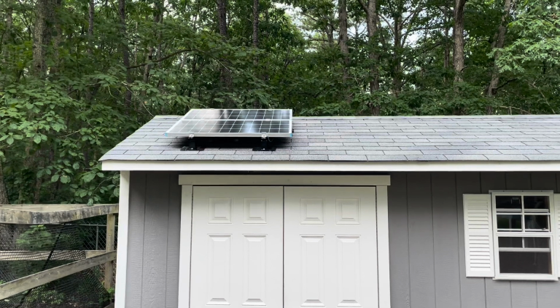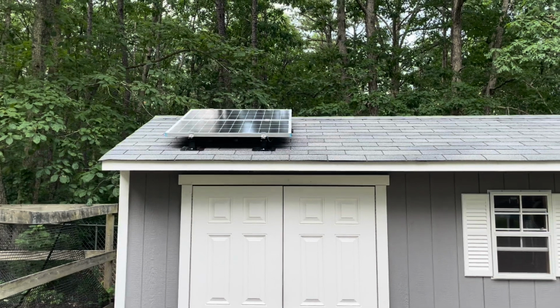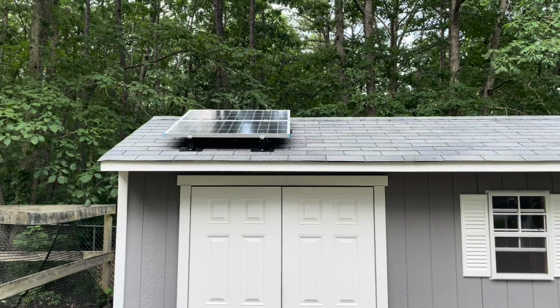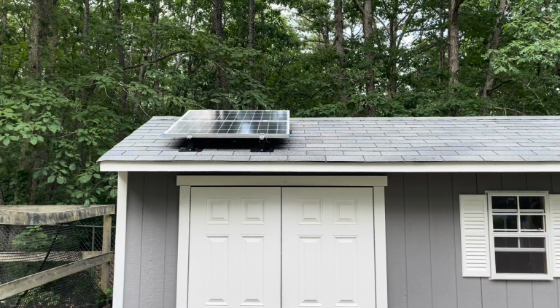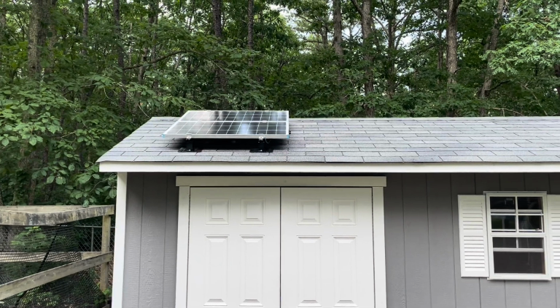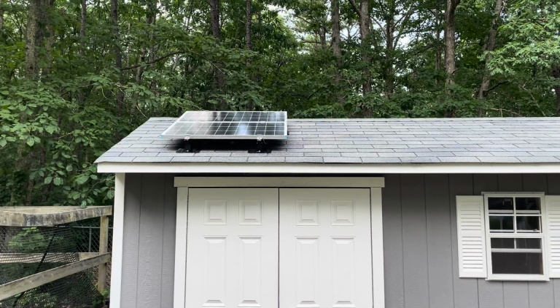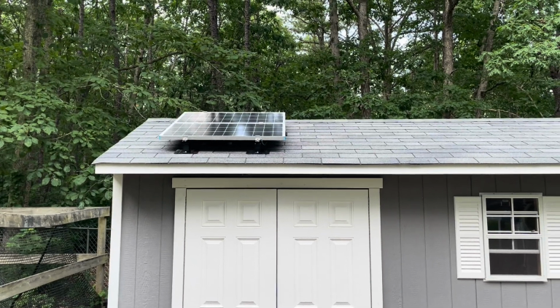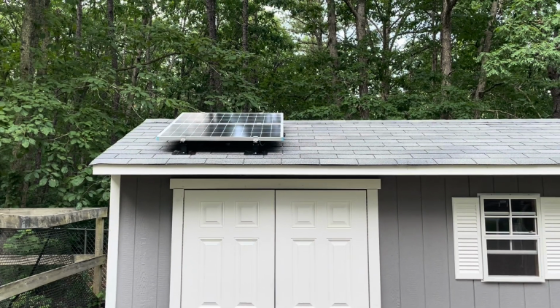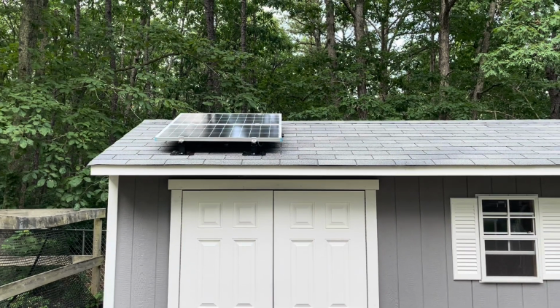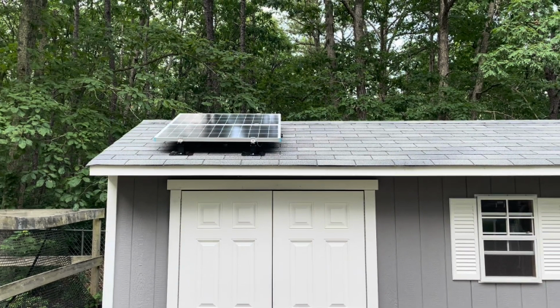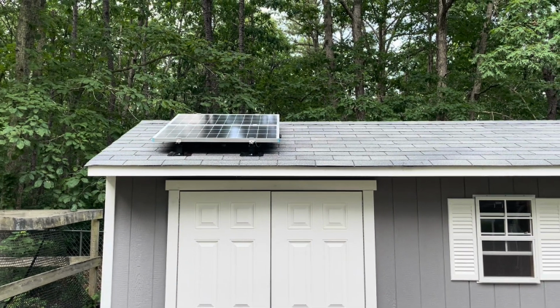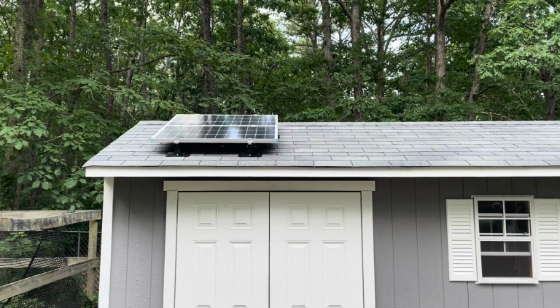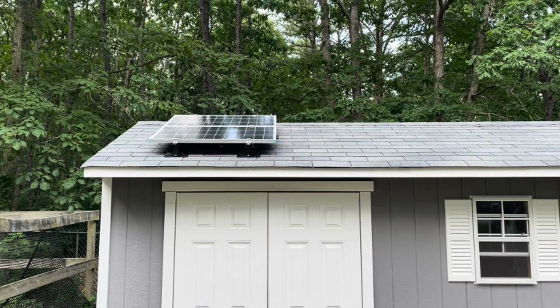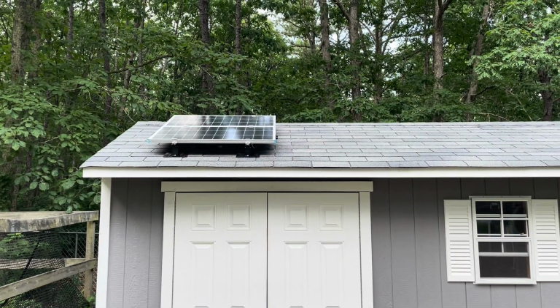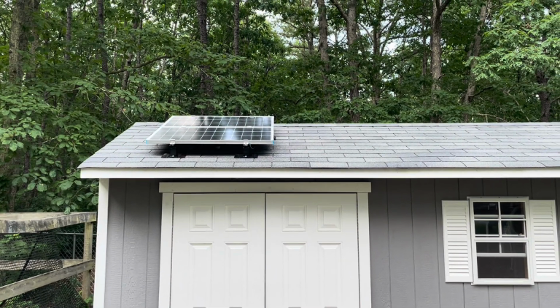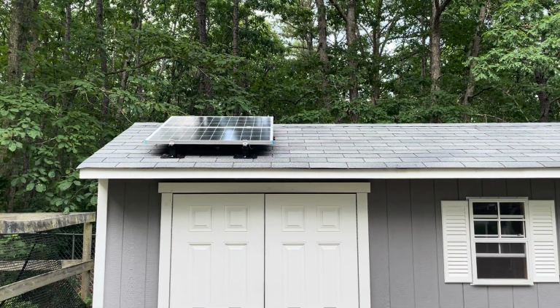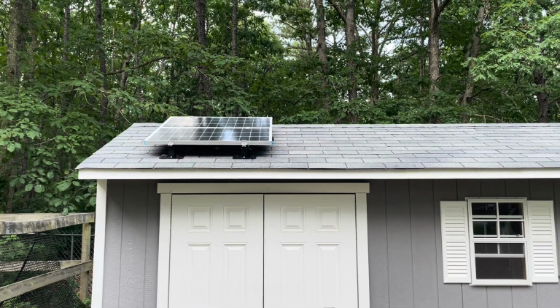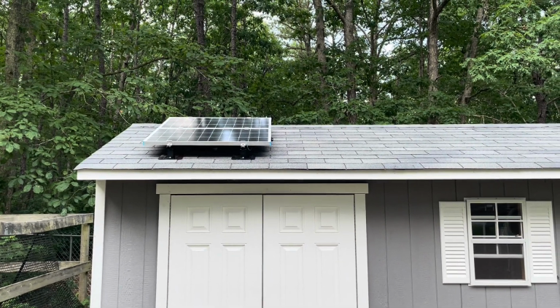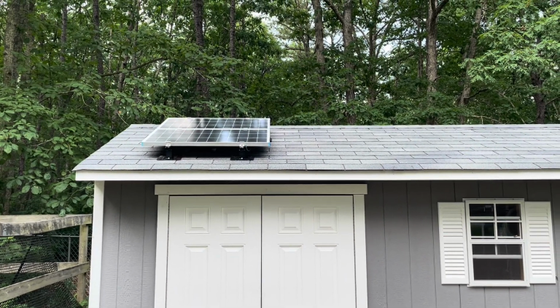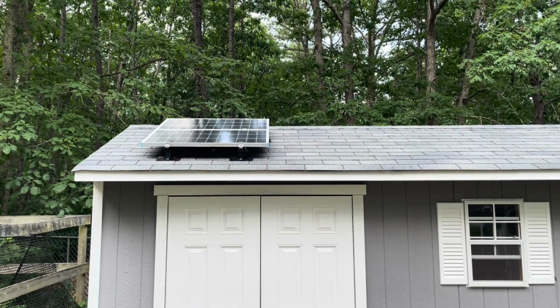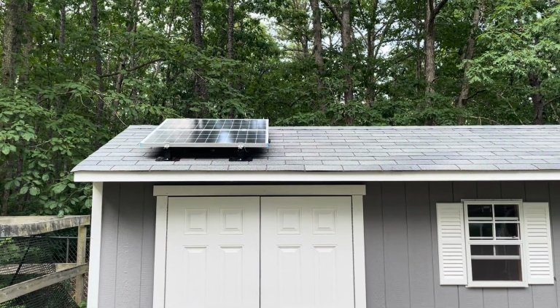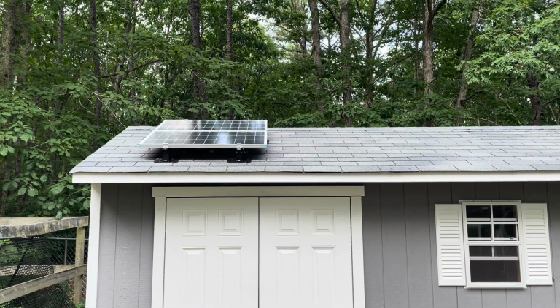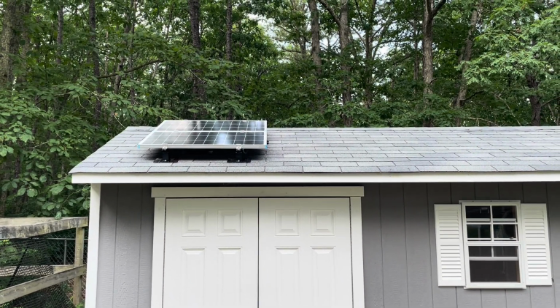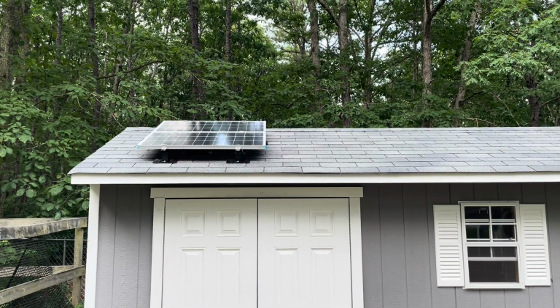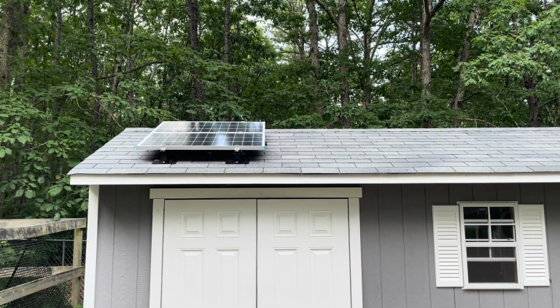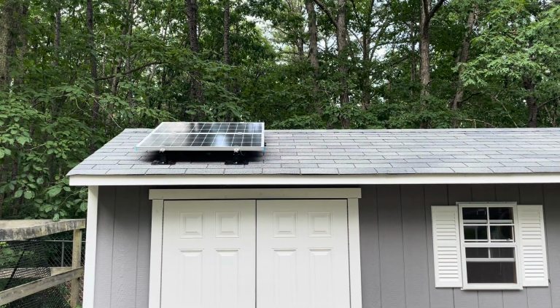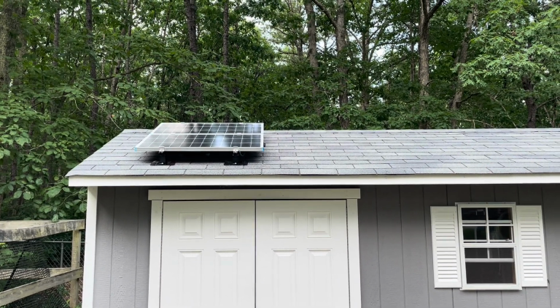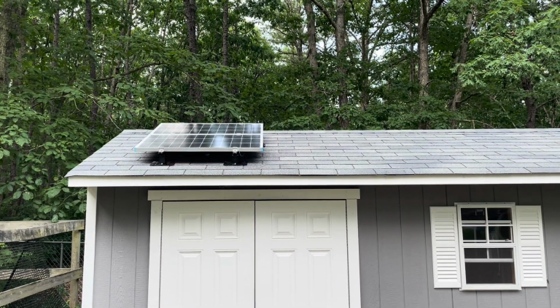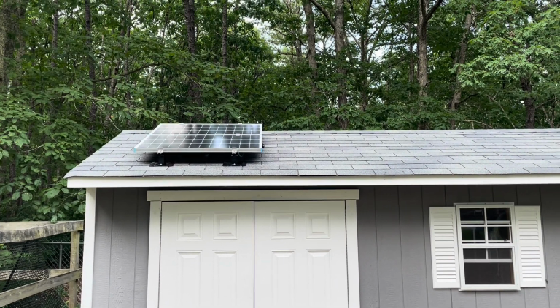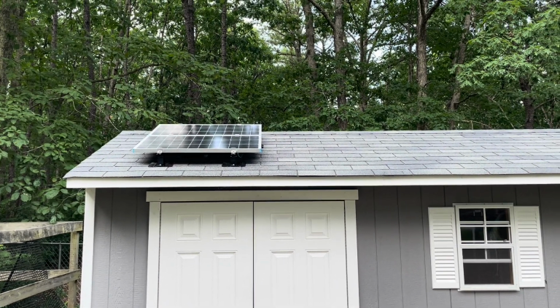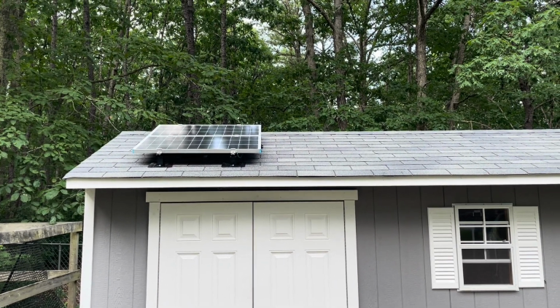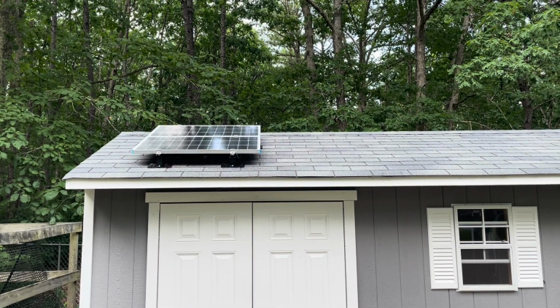This is just a quick overview on how I installed solar panels on my 10 by 20 foot shed.